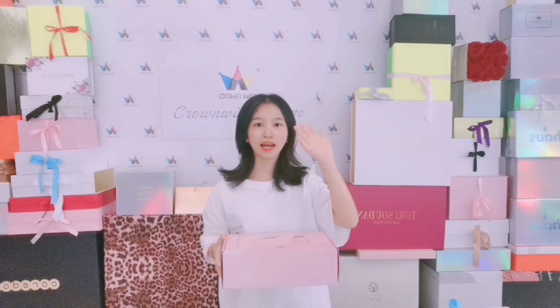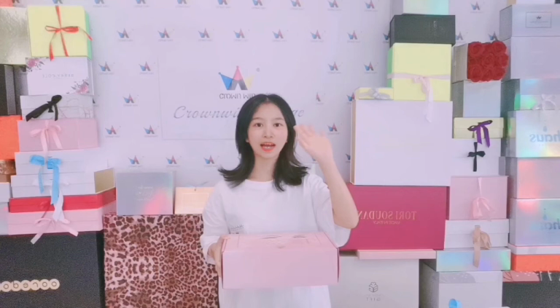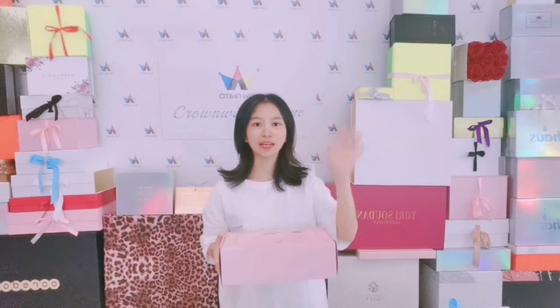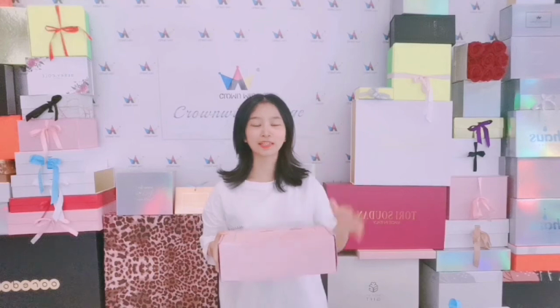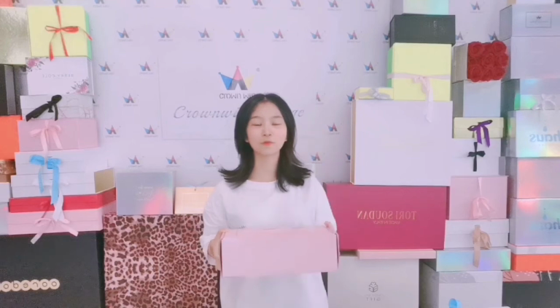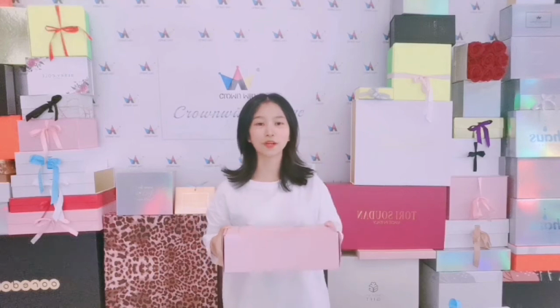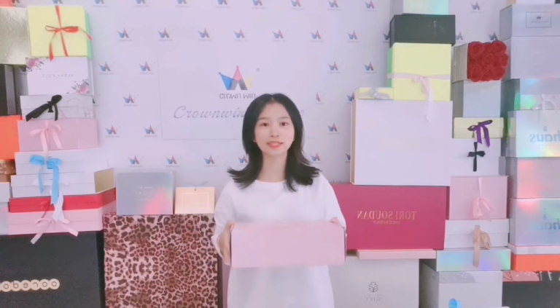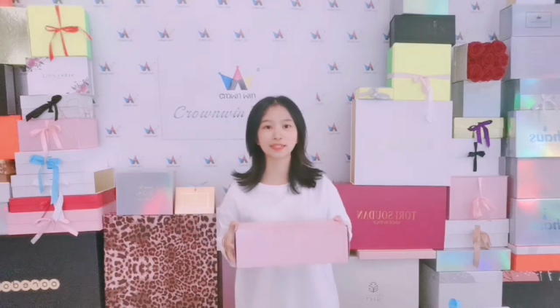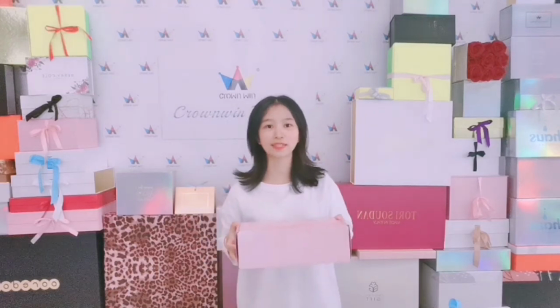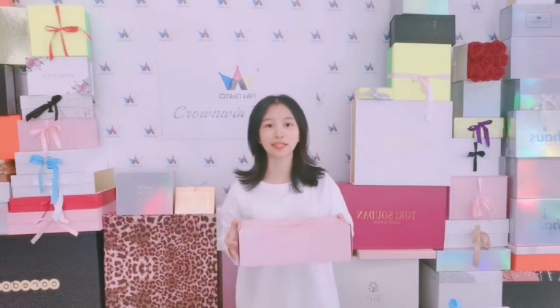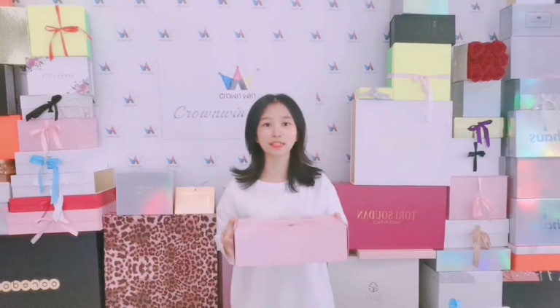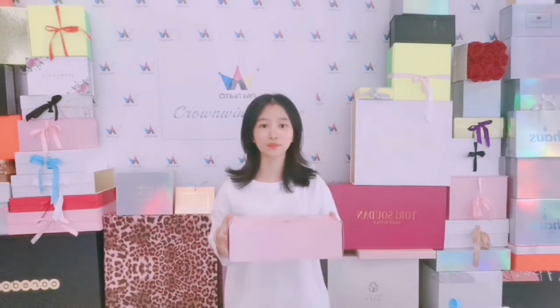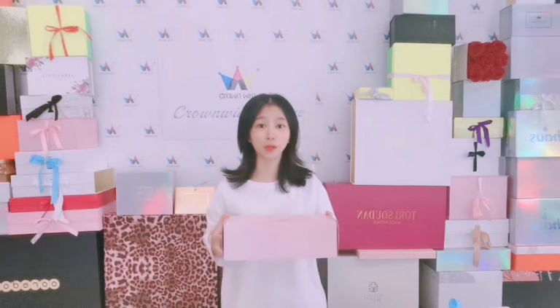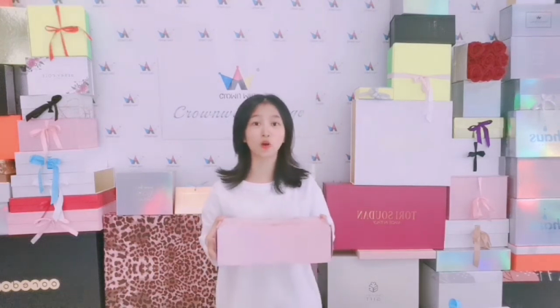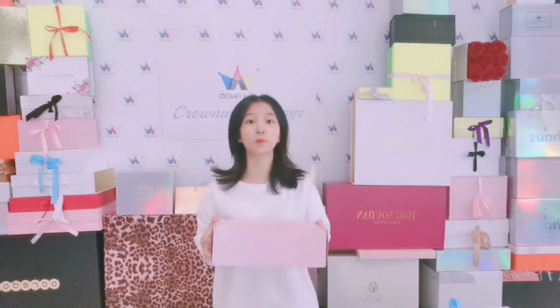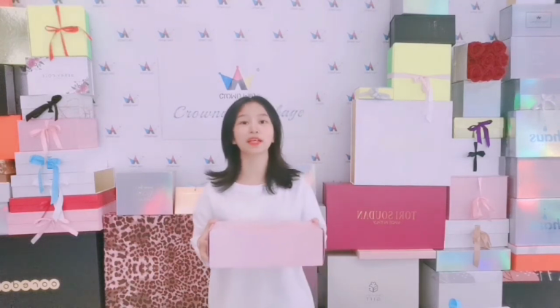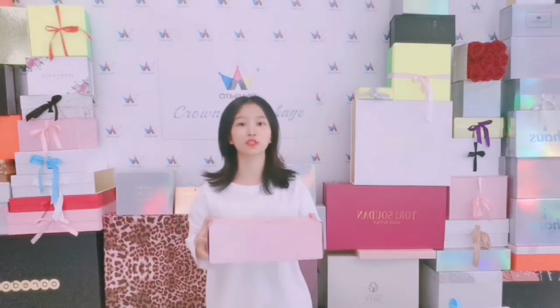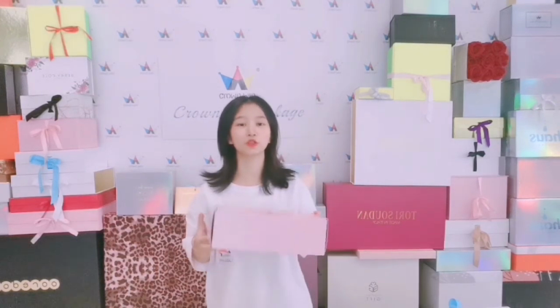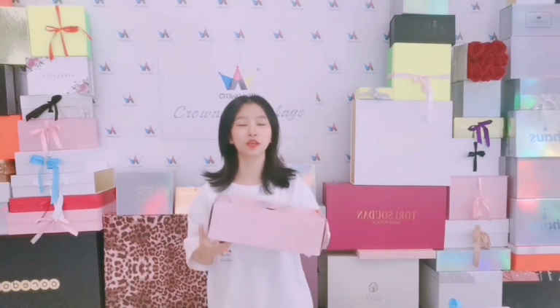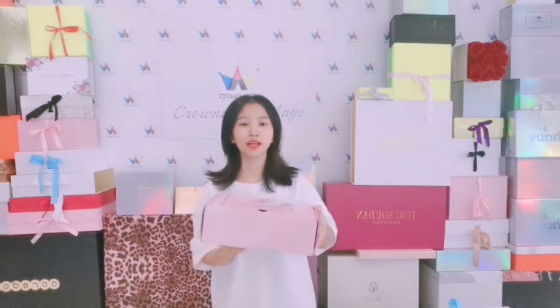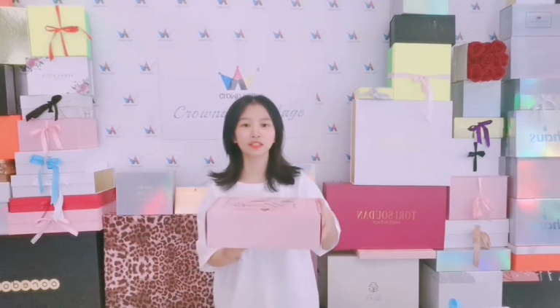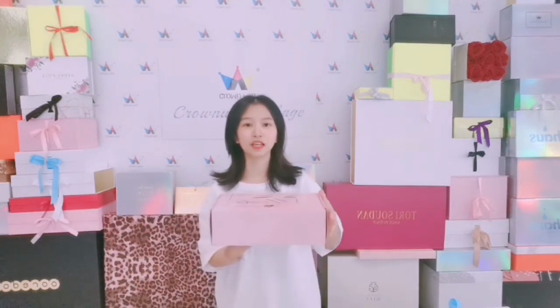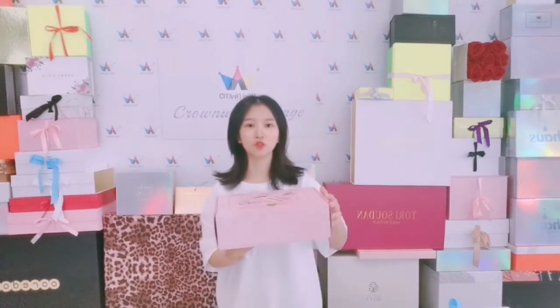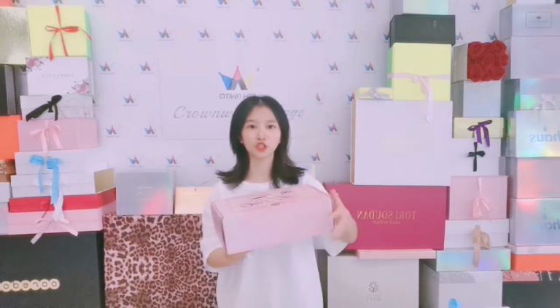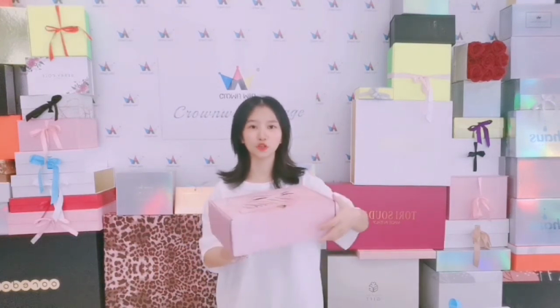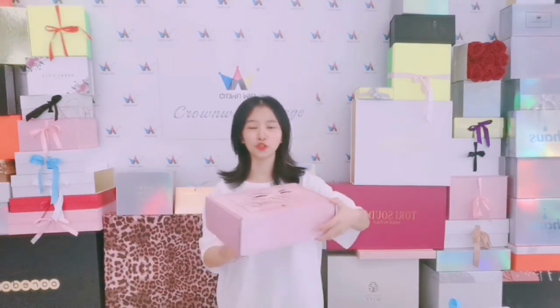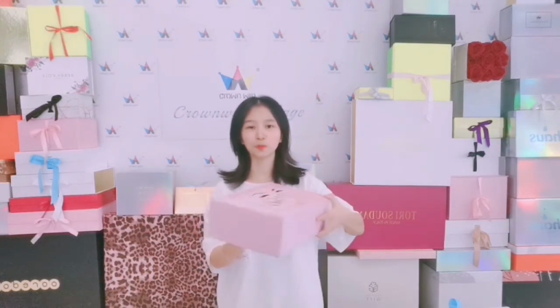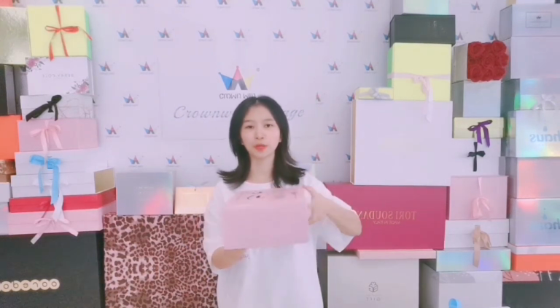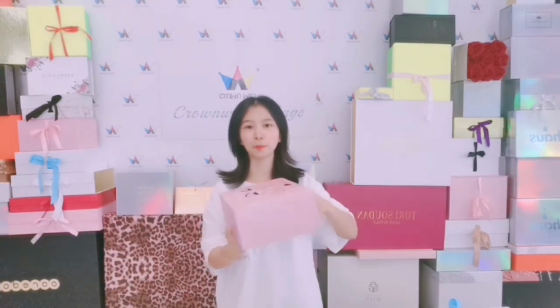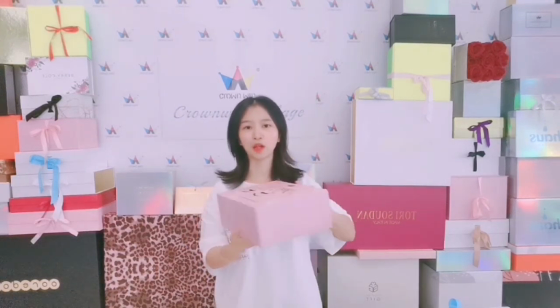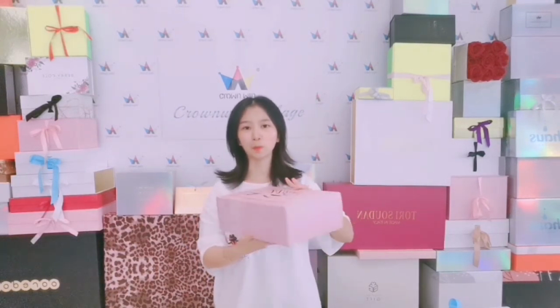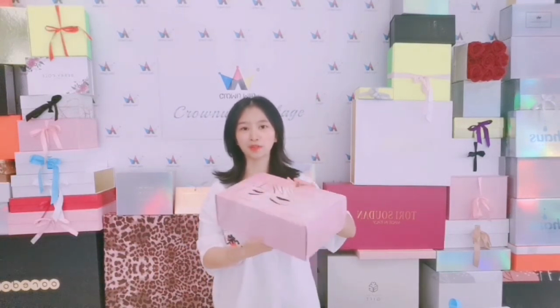Hi dear friends, this is Cassie from Born & Package. Today I will show you a shipping mail box.